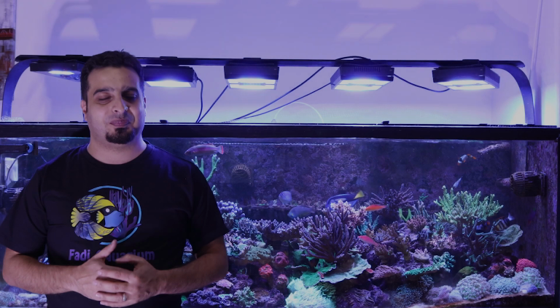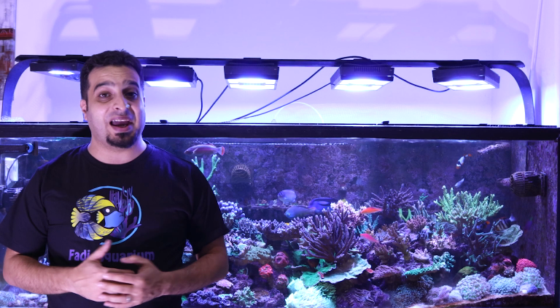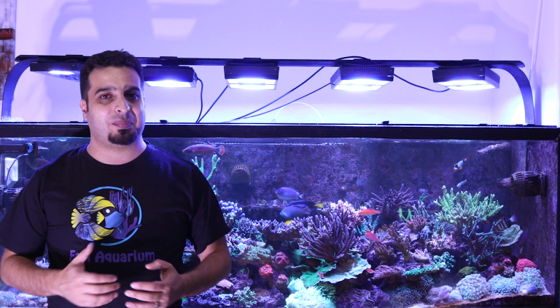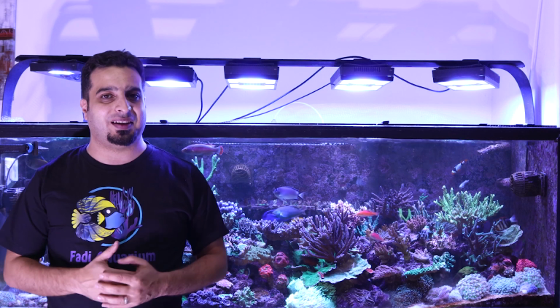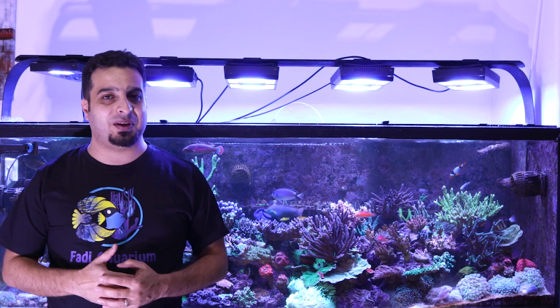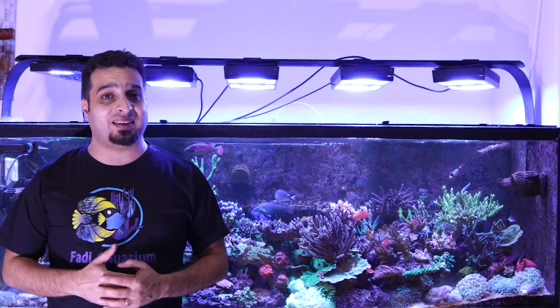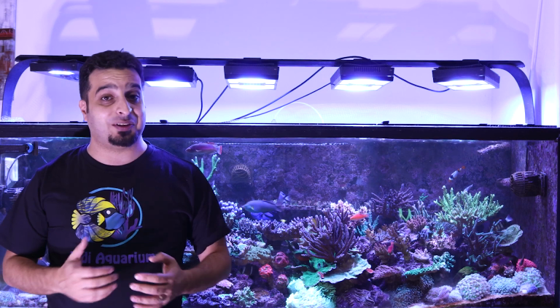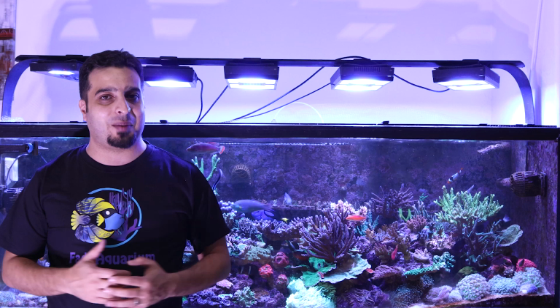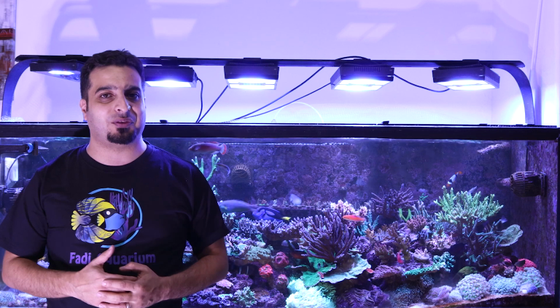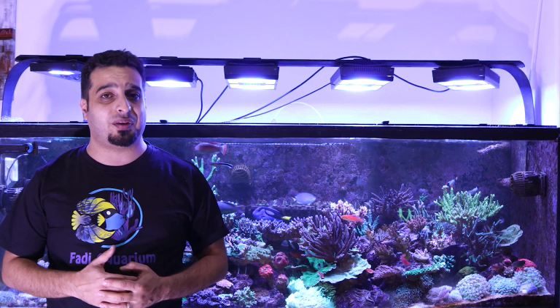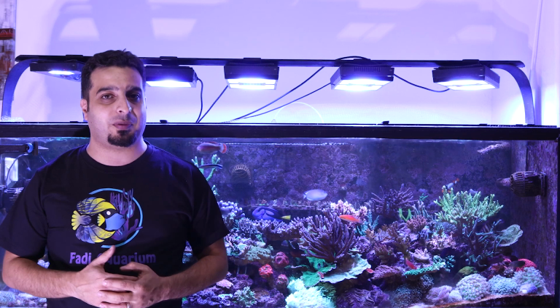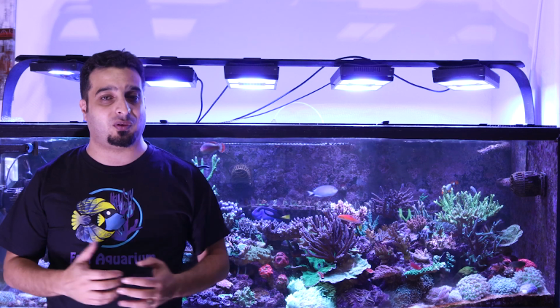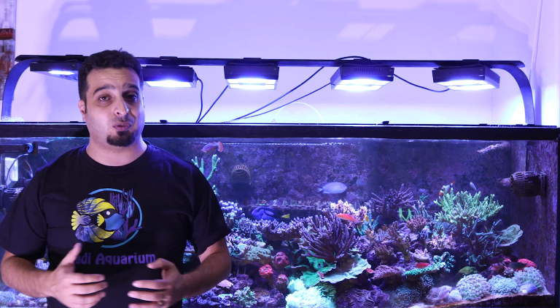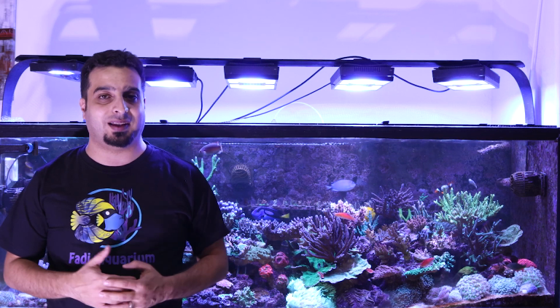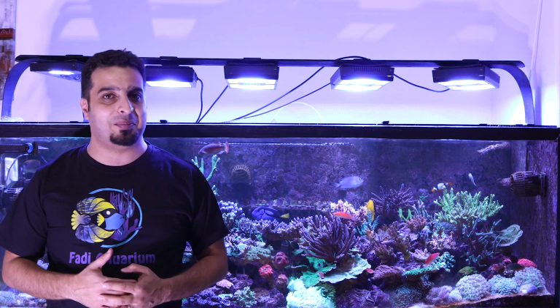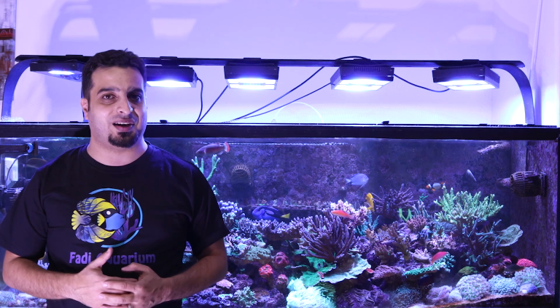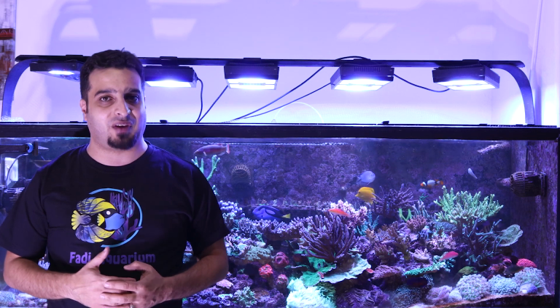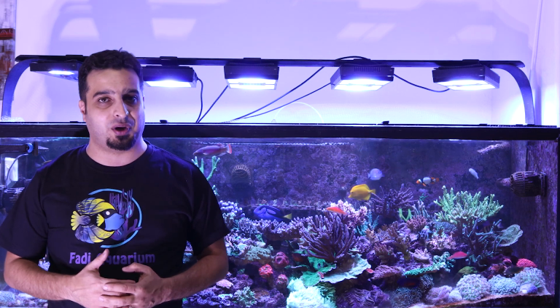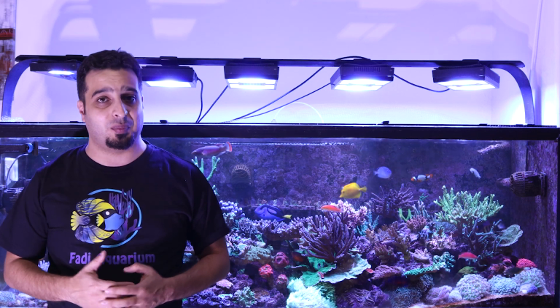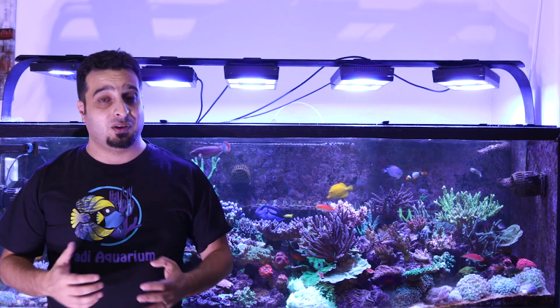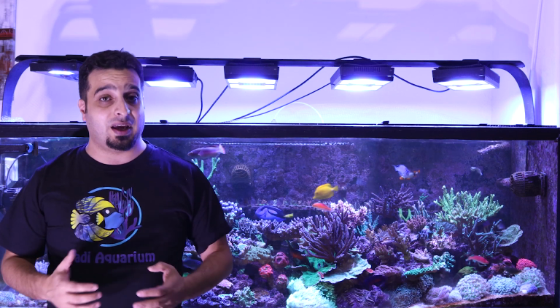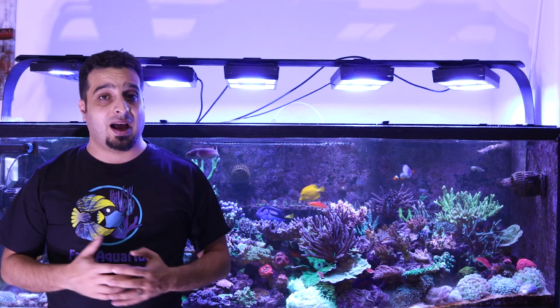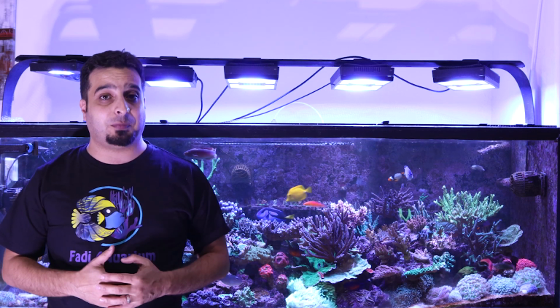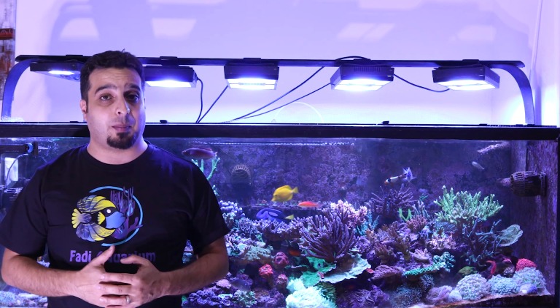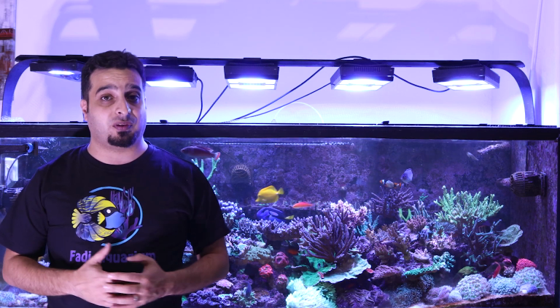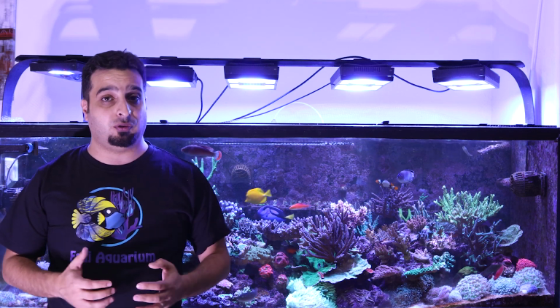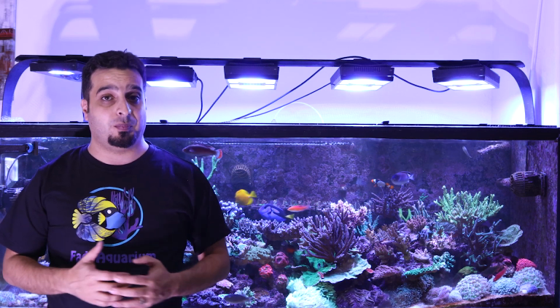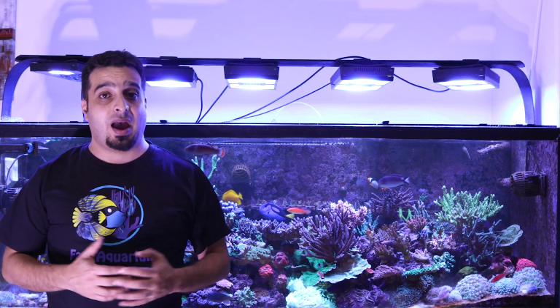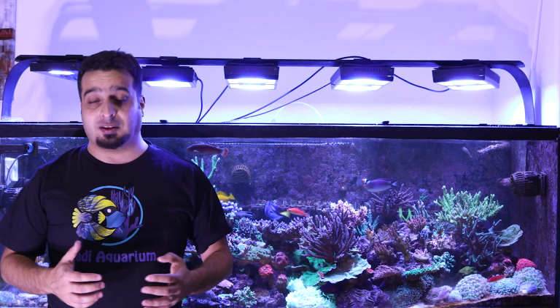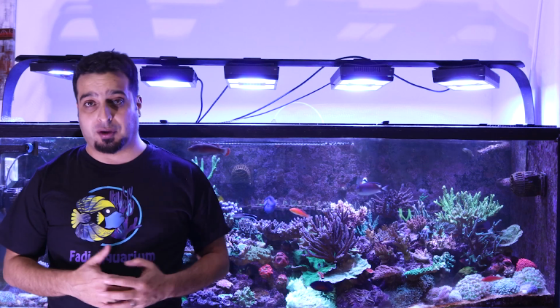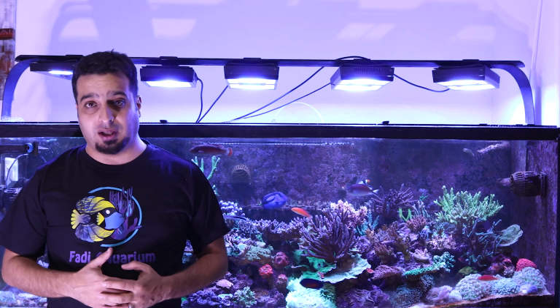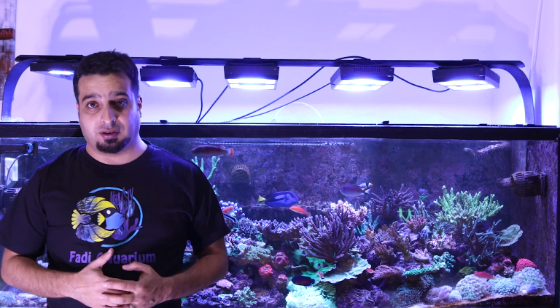Hey everybody, it's me Fadi, and welcome again to another episode of how to build and maintain a reef aquarium. Today I'll speak about refugium and macroalgae.